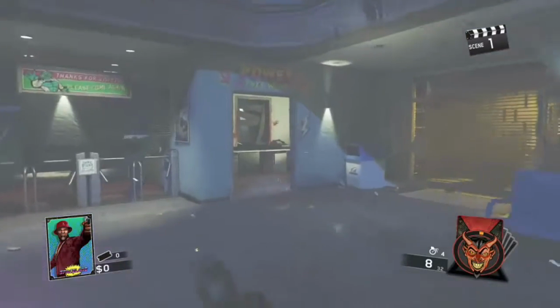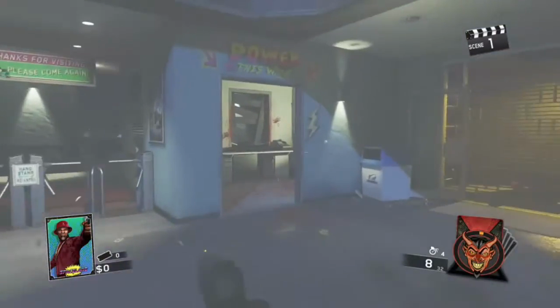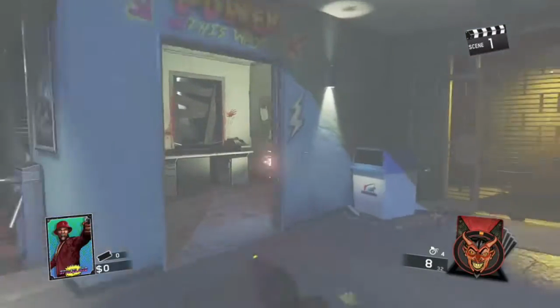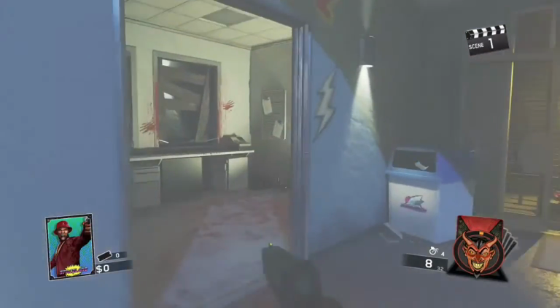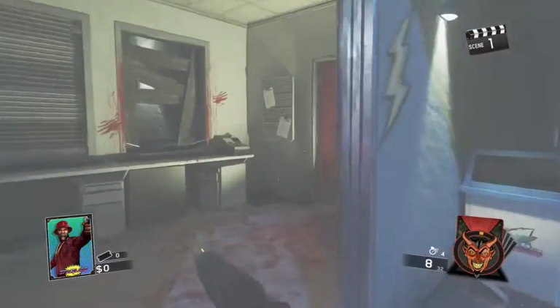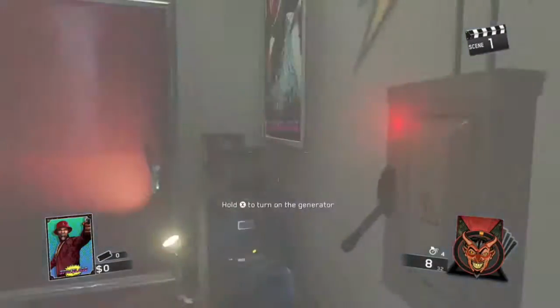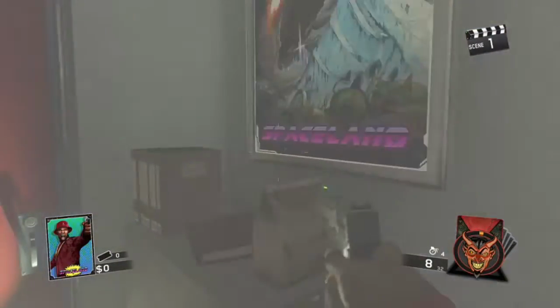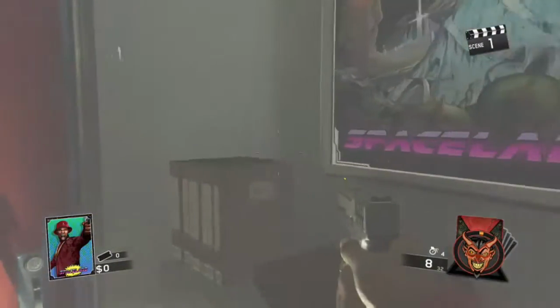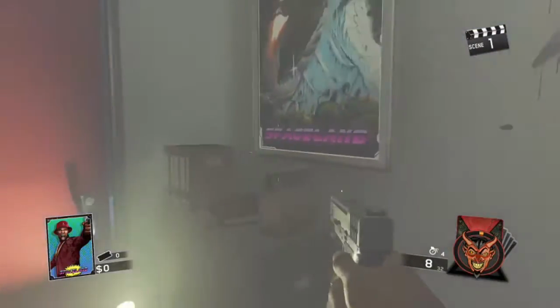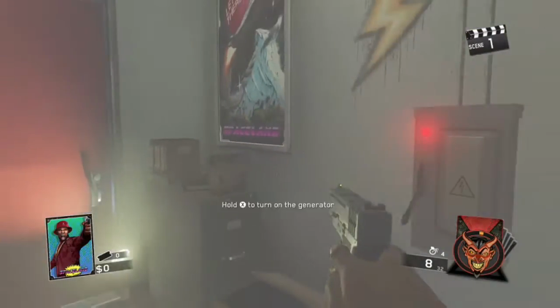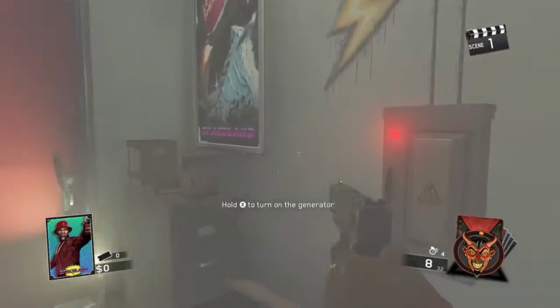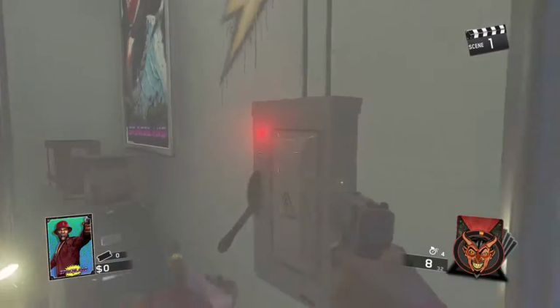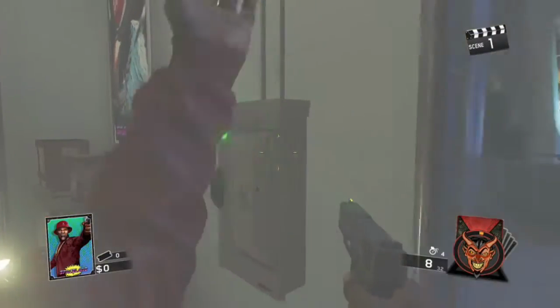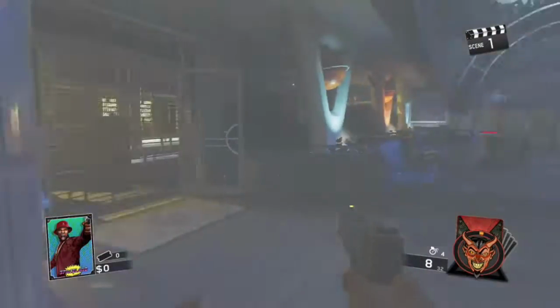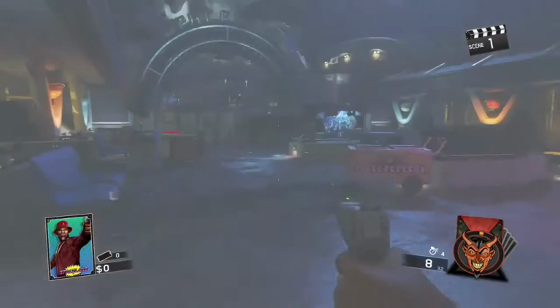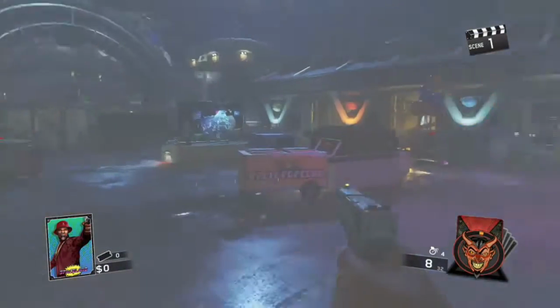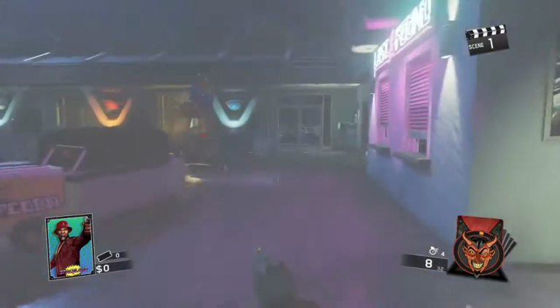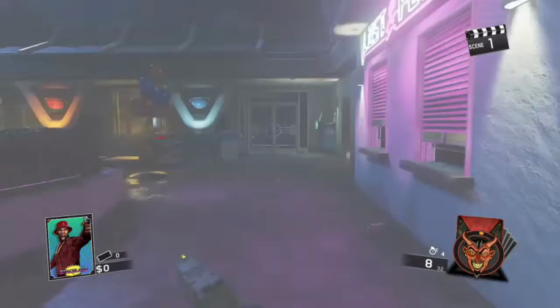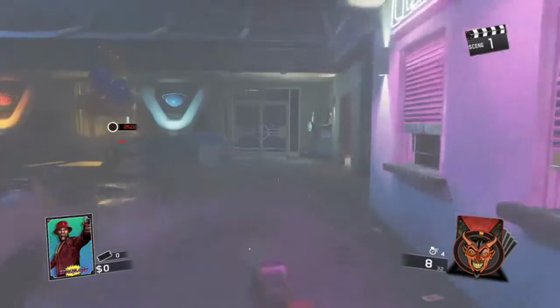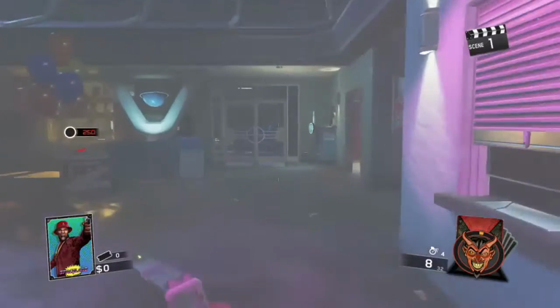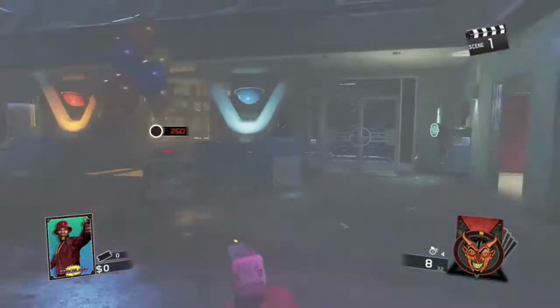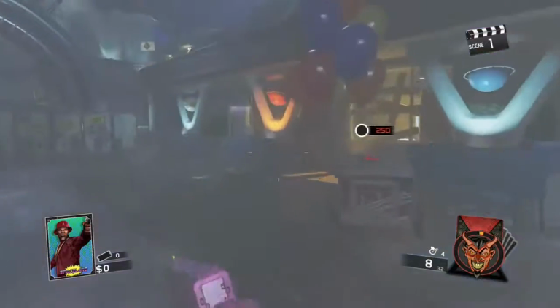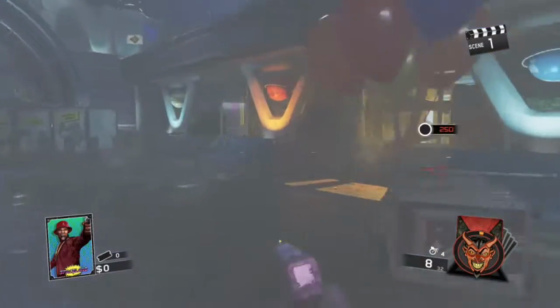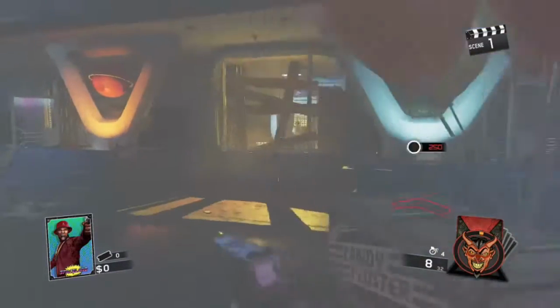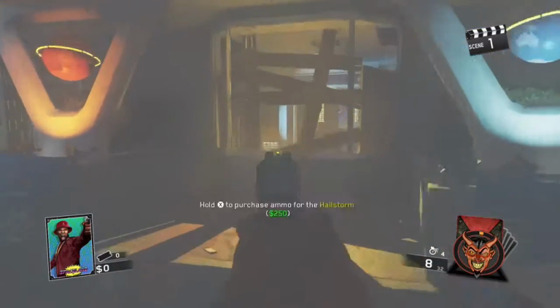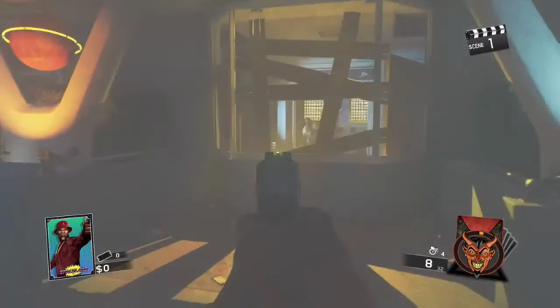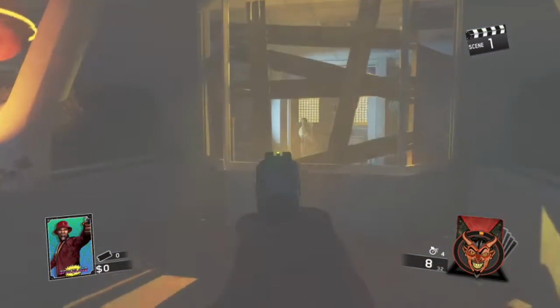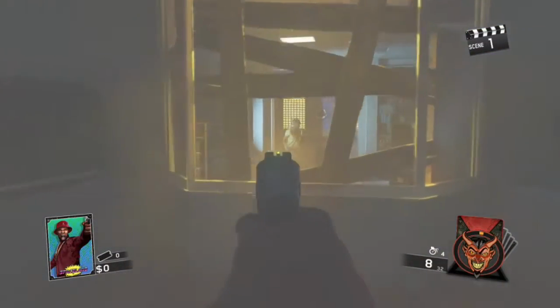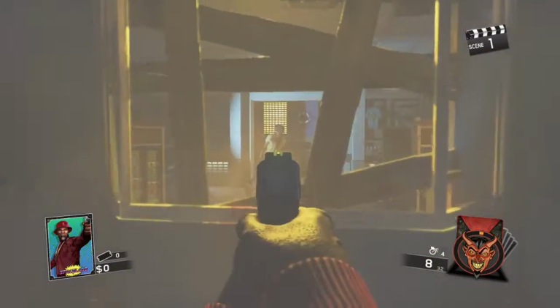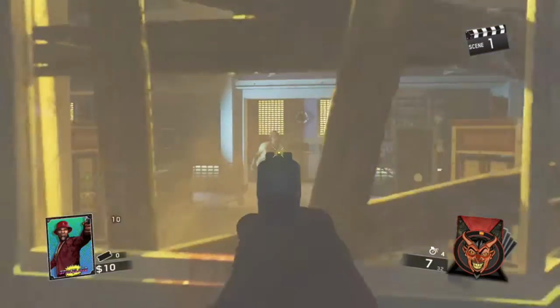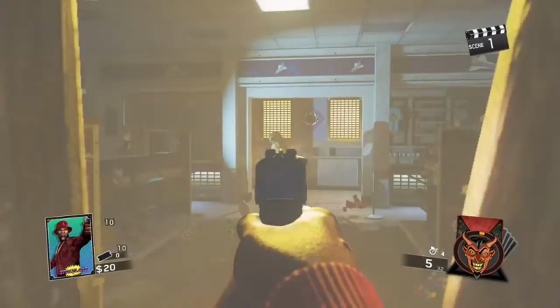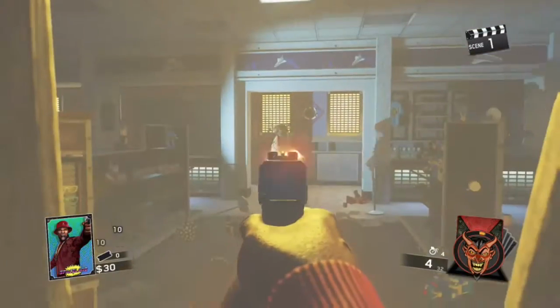First thing starting out — there's a power switch right in here, you're gonna want to turn that on. There are four power switches located around the map and I'll show you where all of them are.